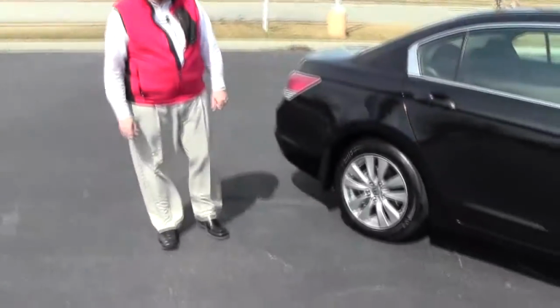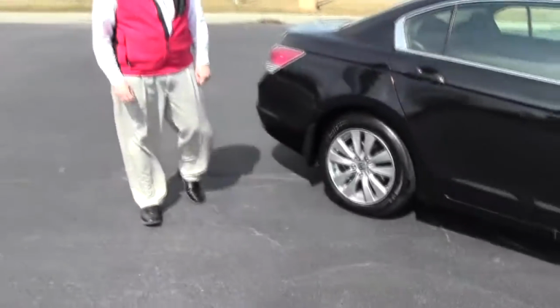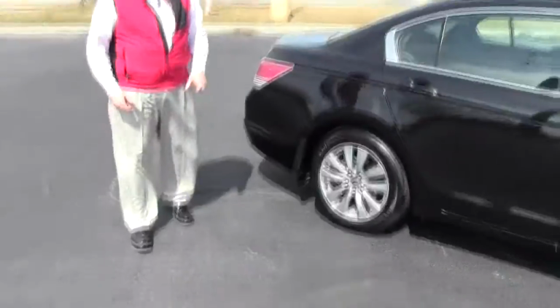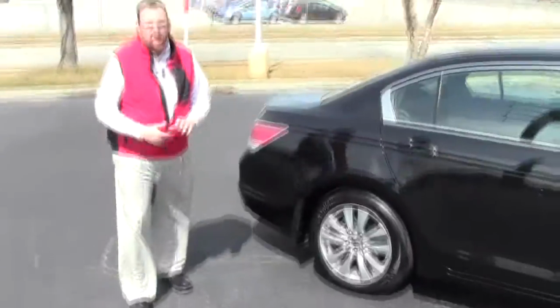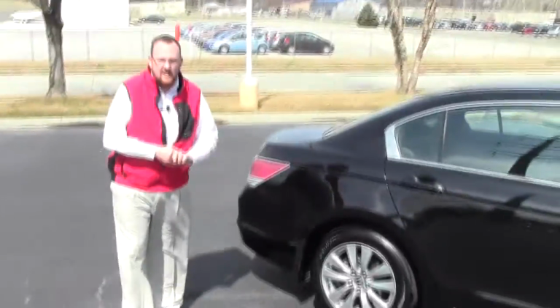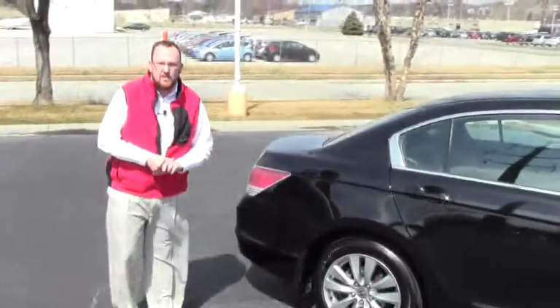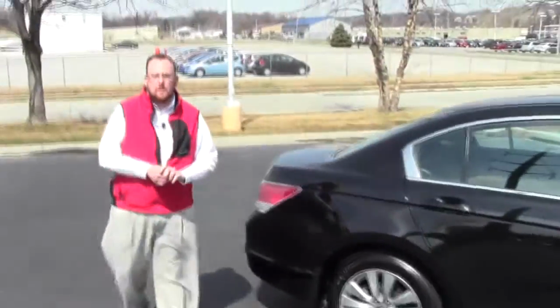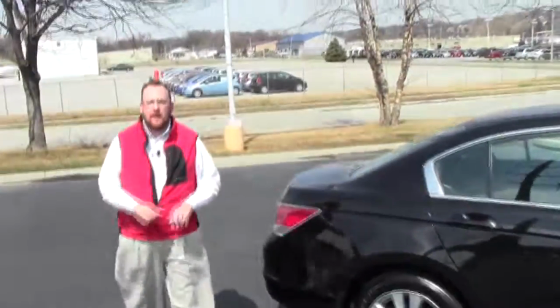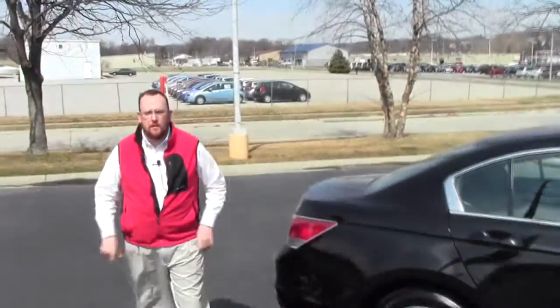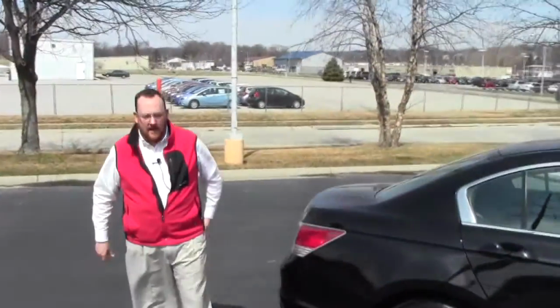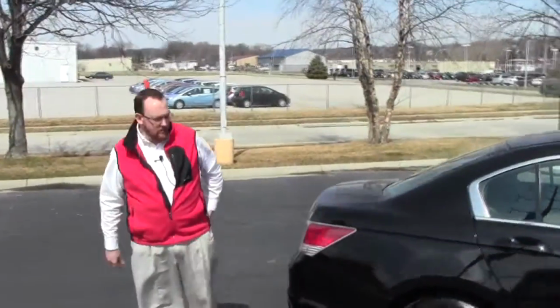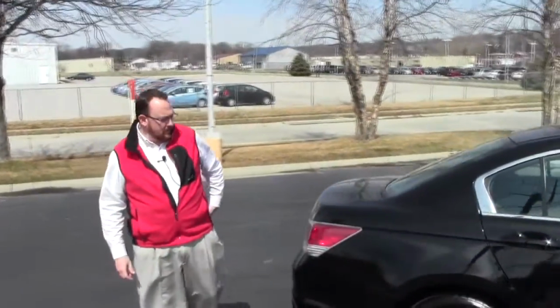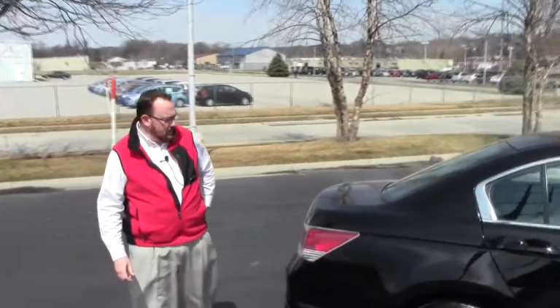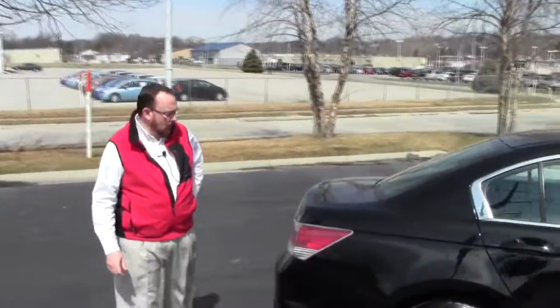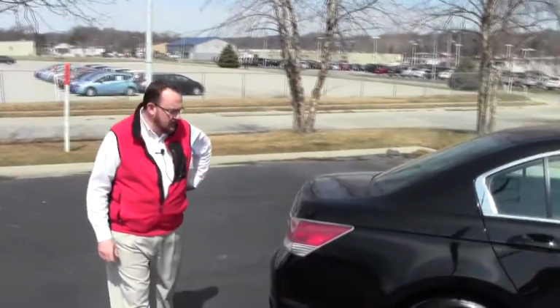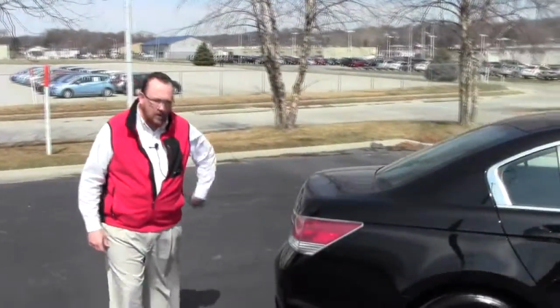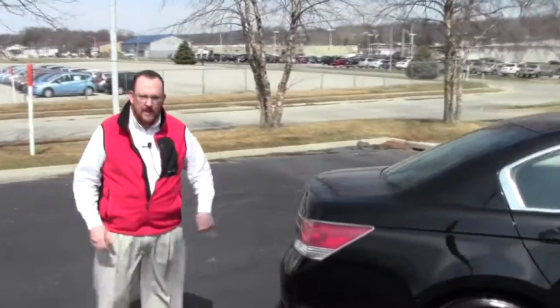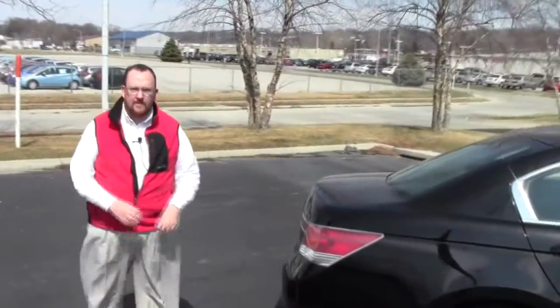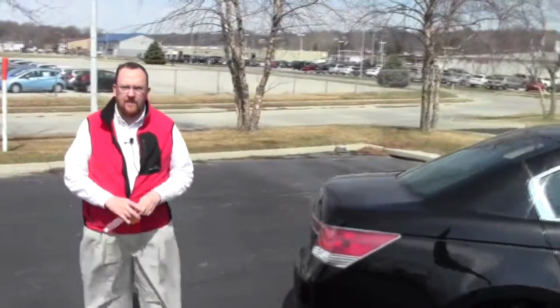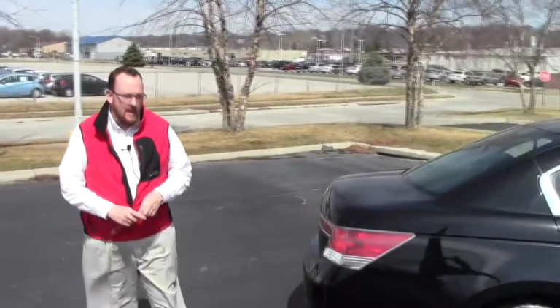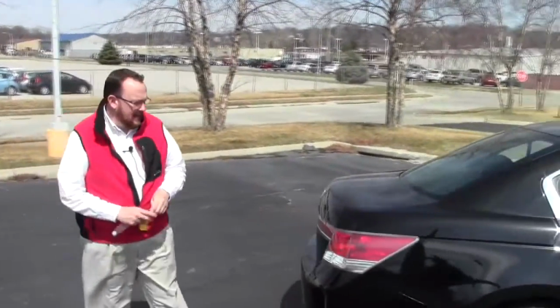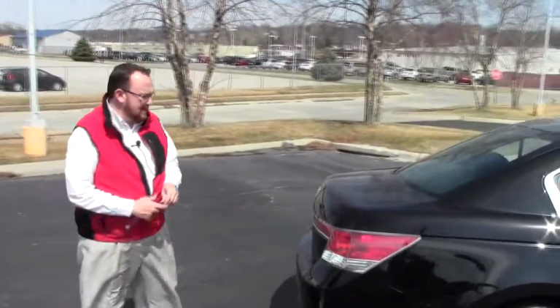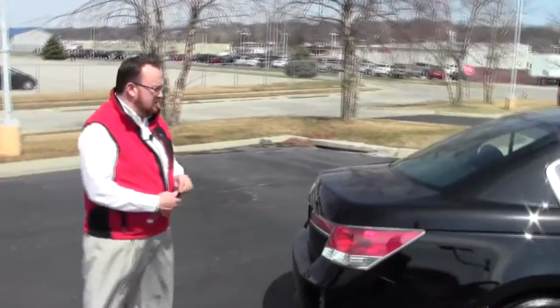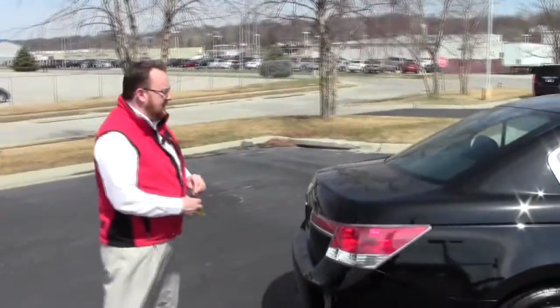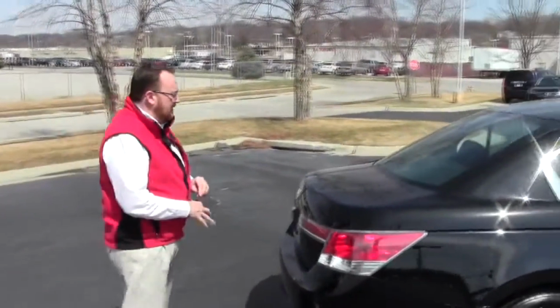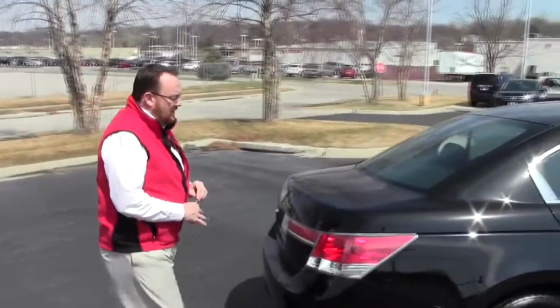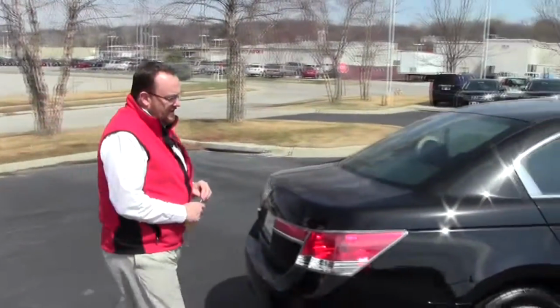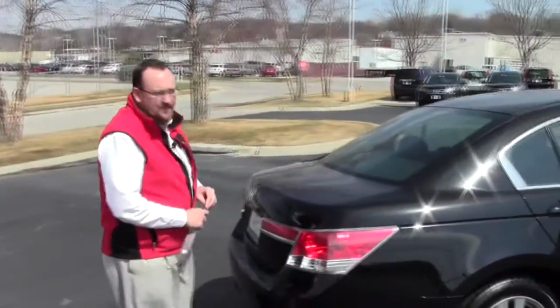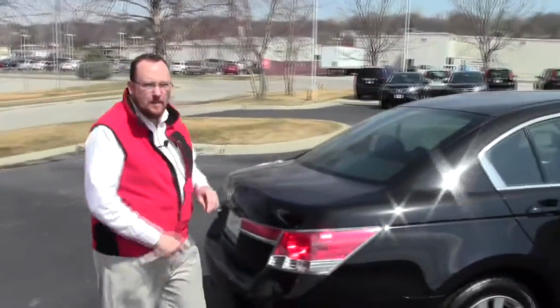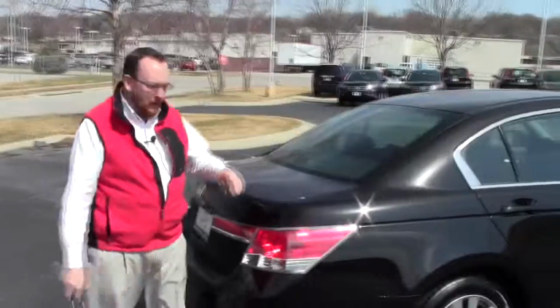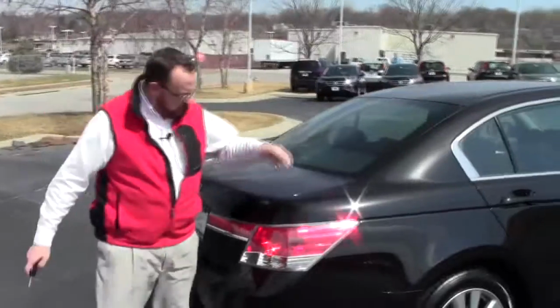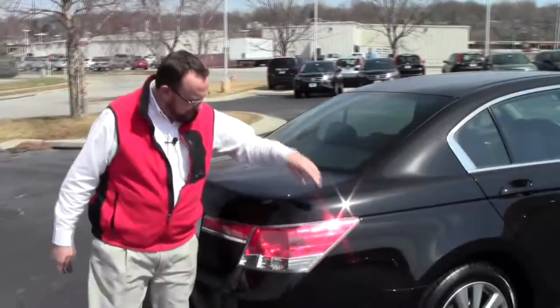It does have the clear door edge guards and splash guards. It is certified, so you get the remainder of the factory warranty plus 12 months, $12,000, and the remainder is $70,000 or $100,000 on the powertrain.